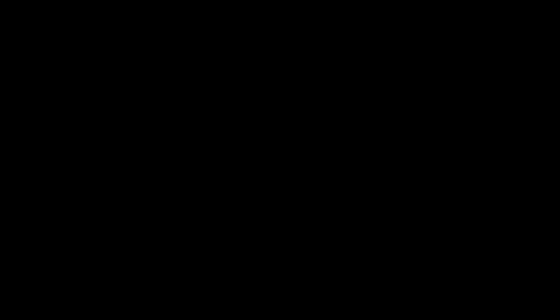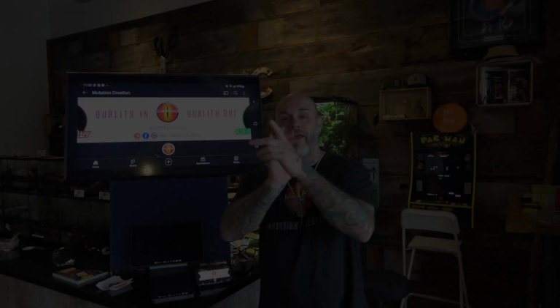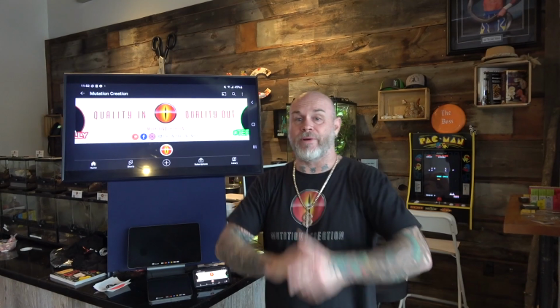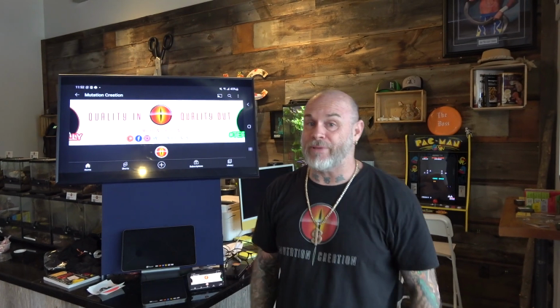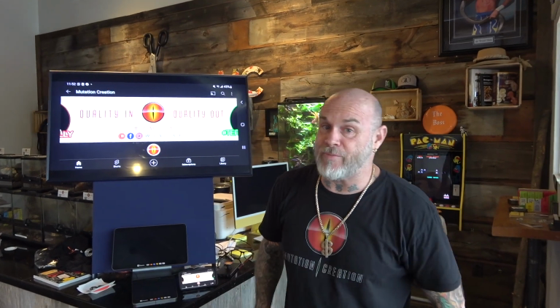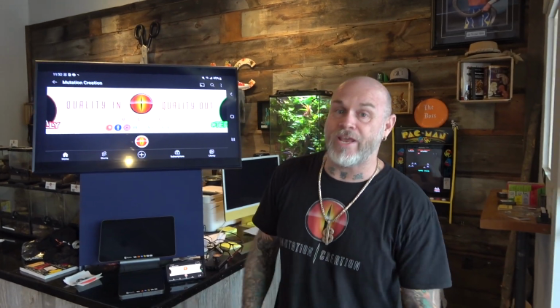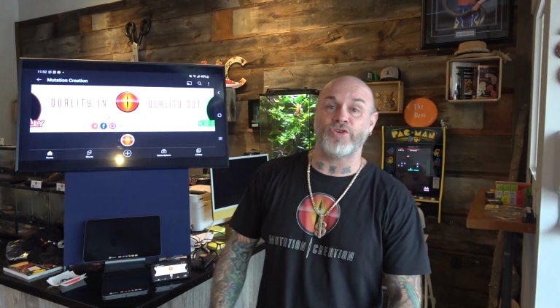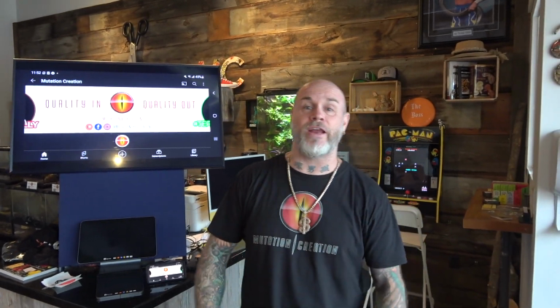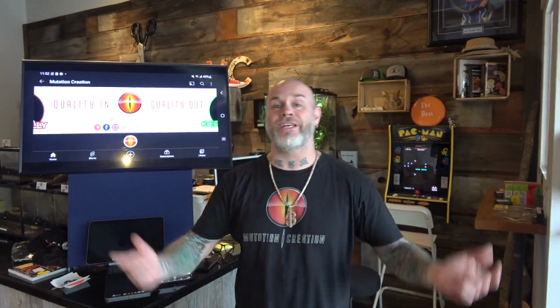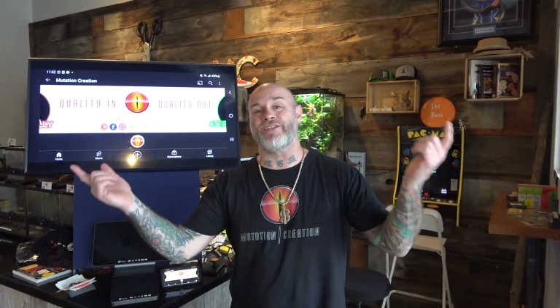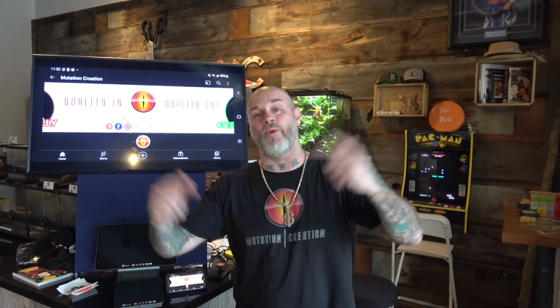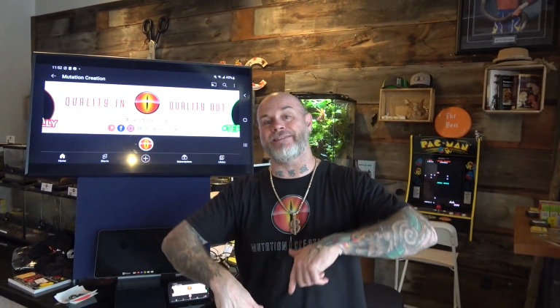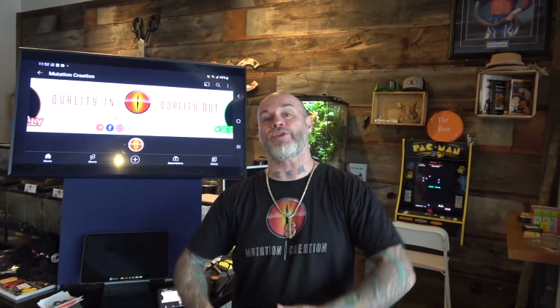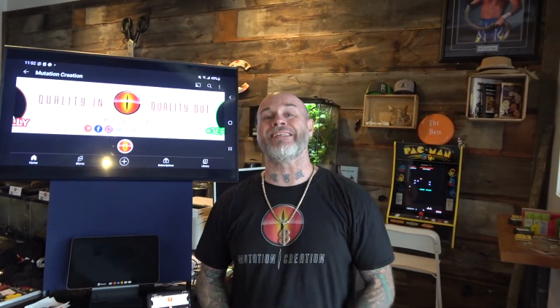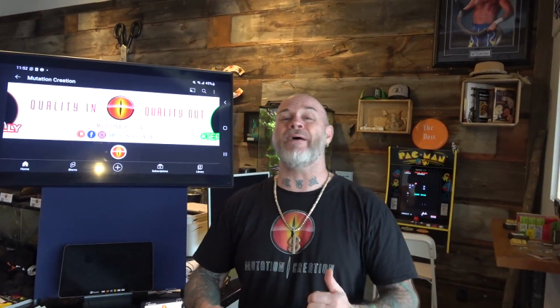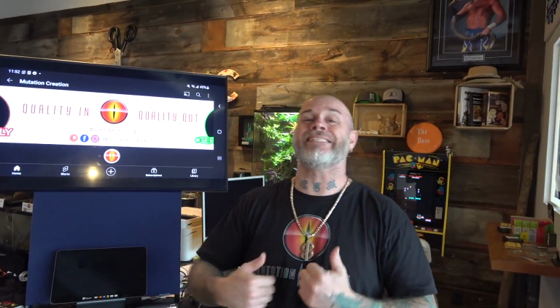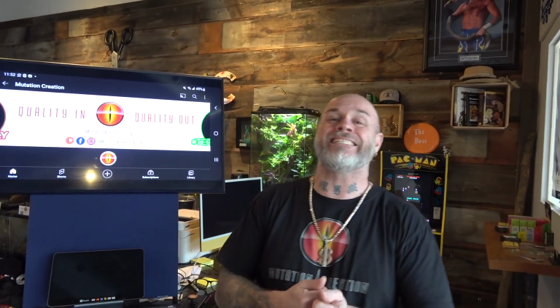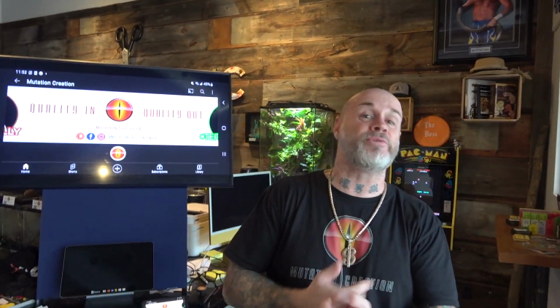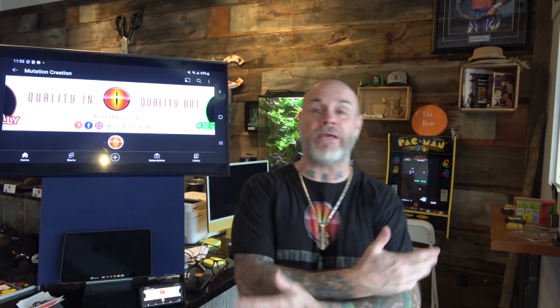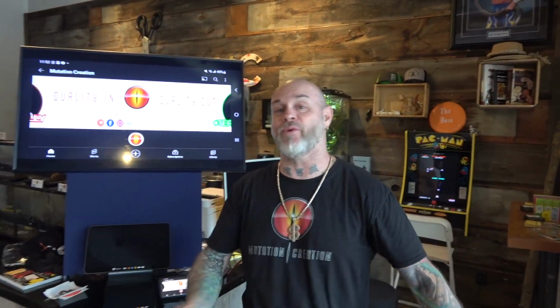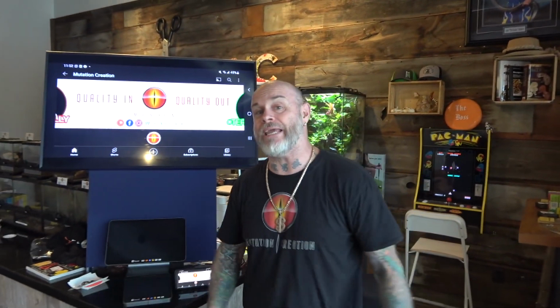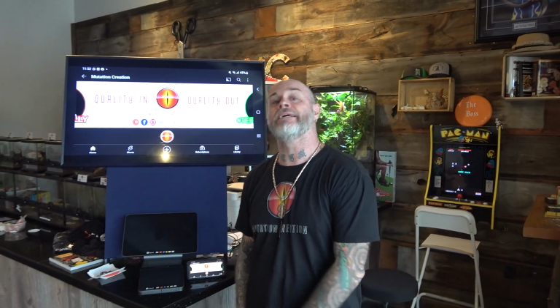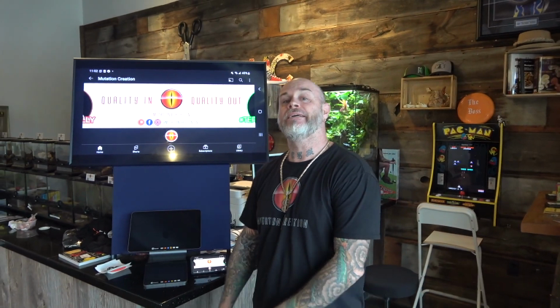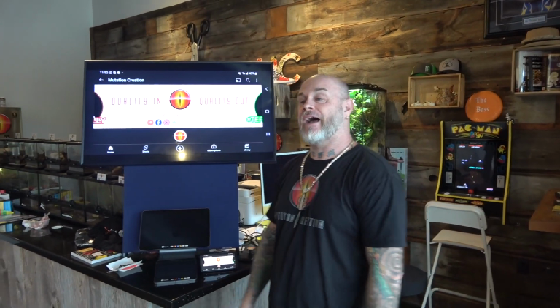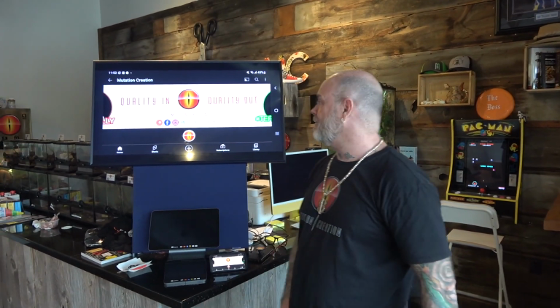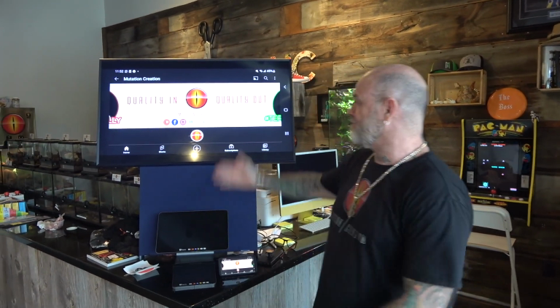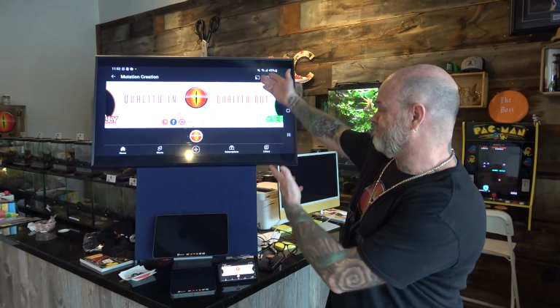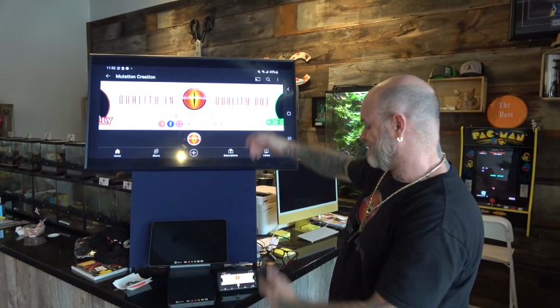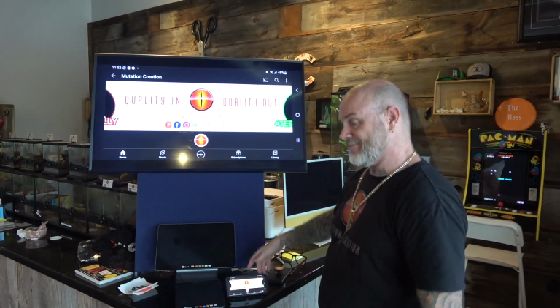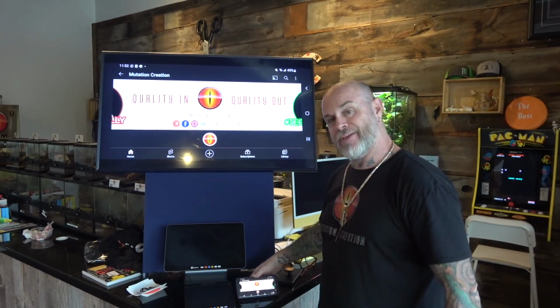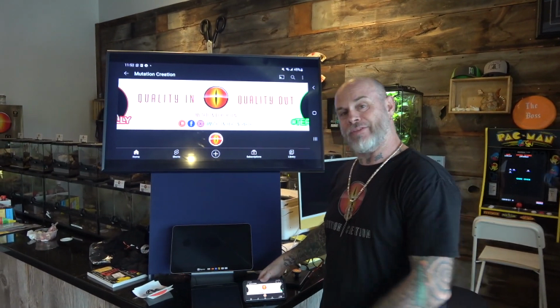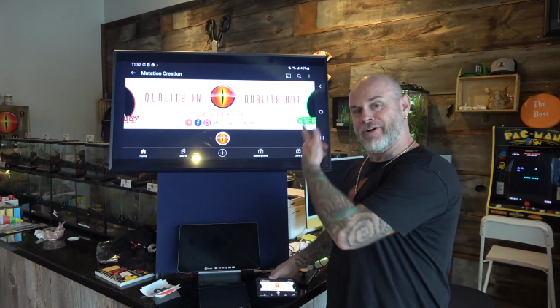Hey everybody, Billy from Mutation Creation. It is Wednesday, which means MC Team's Pick of the Week. You know the drill.